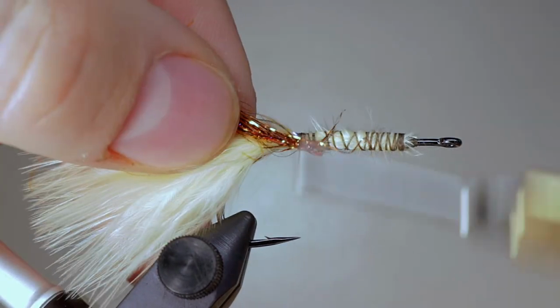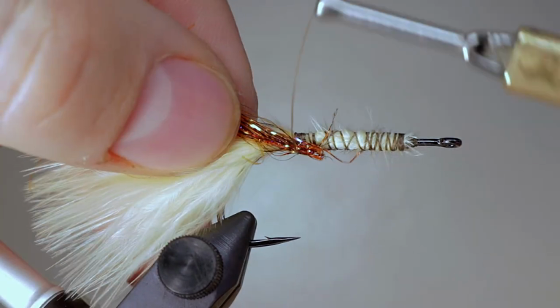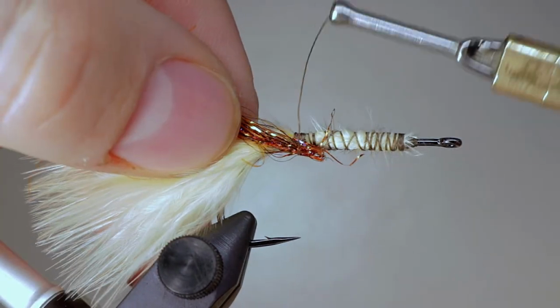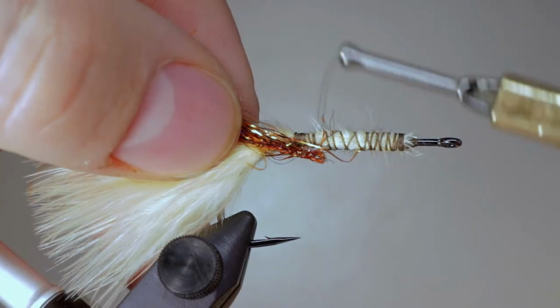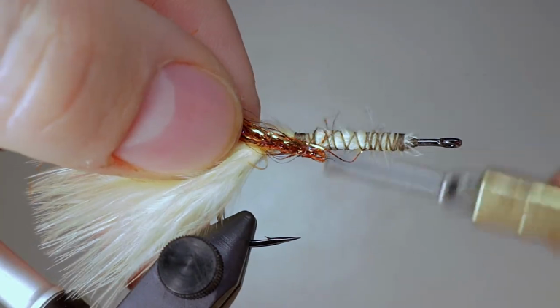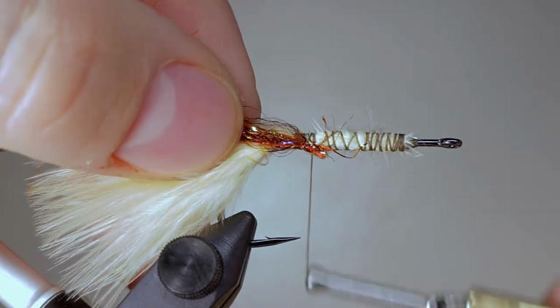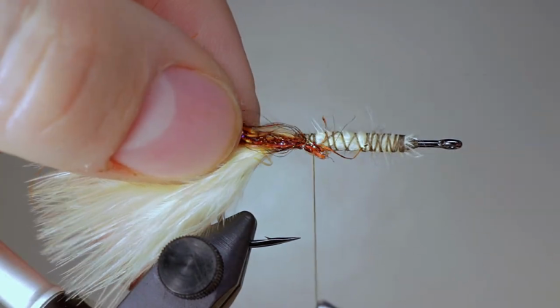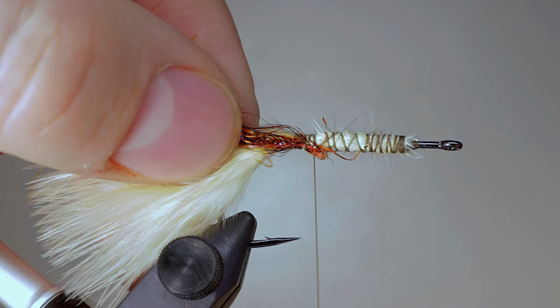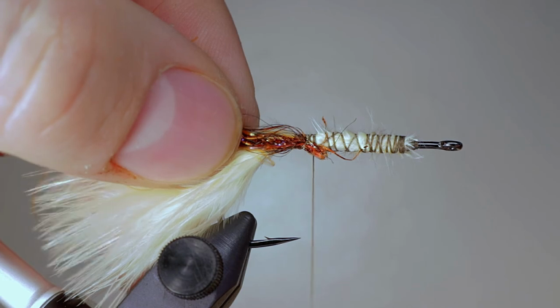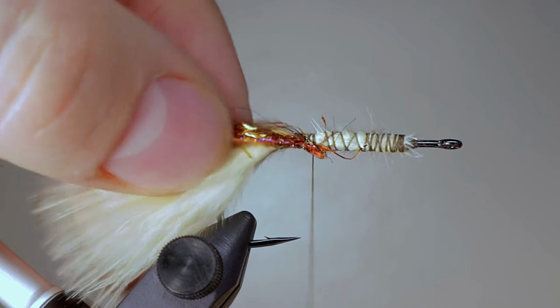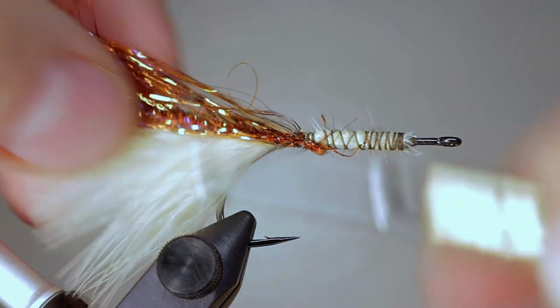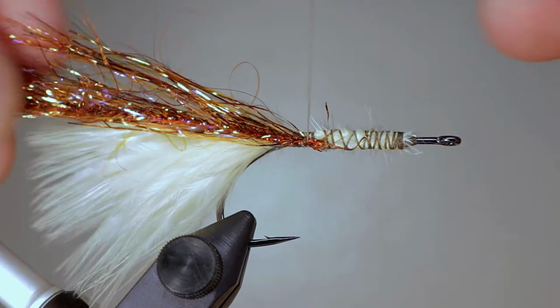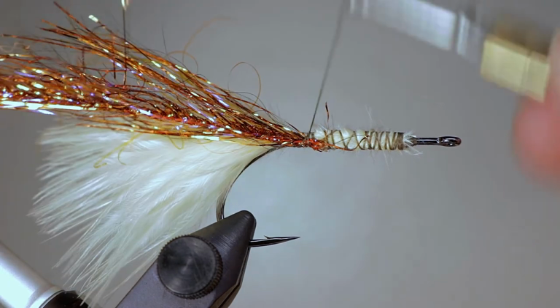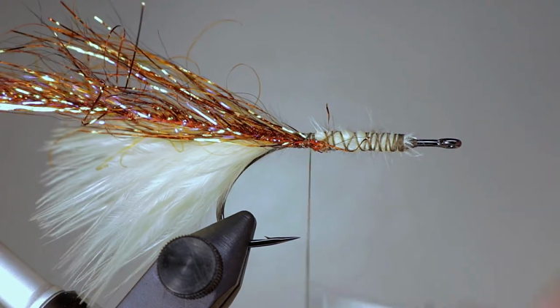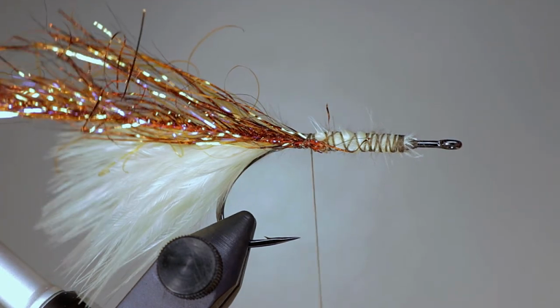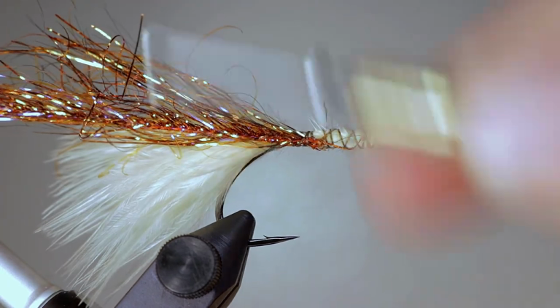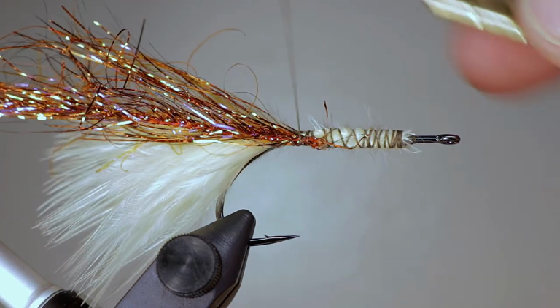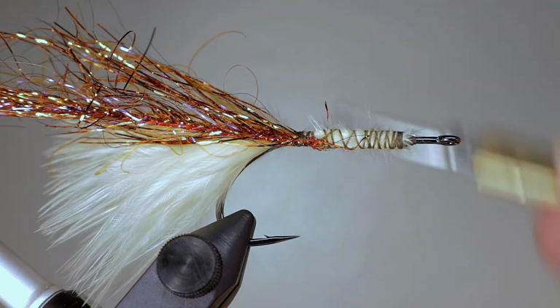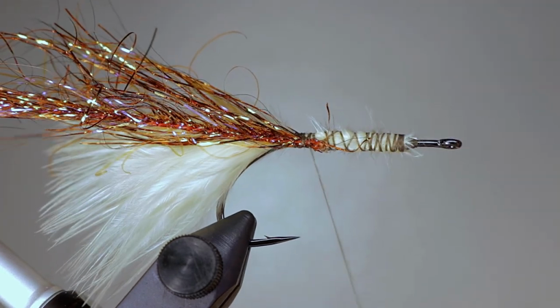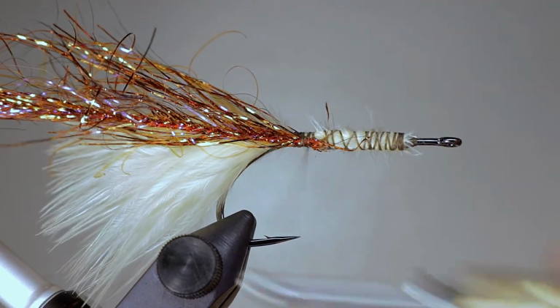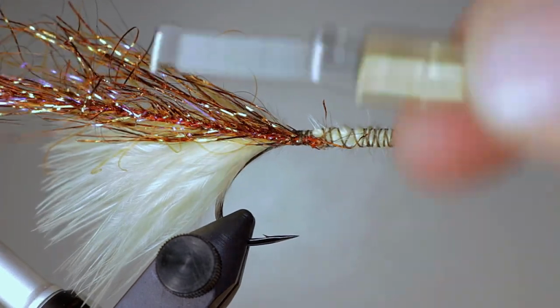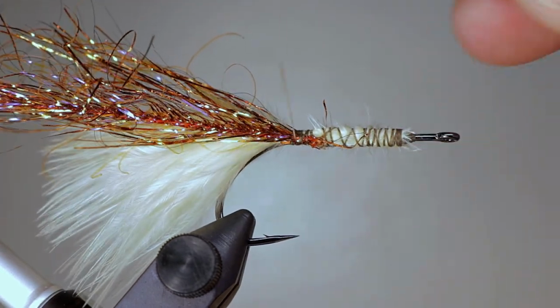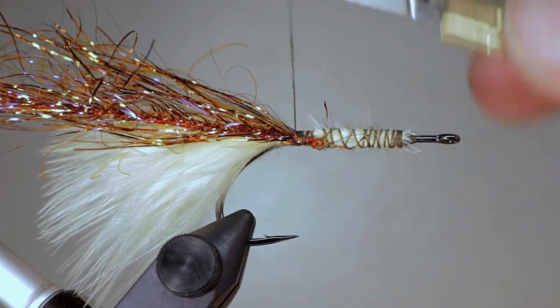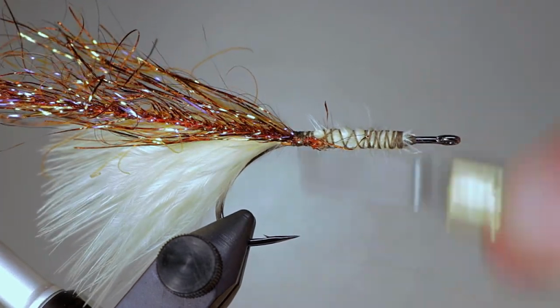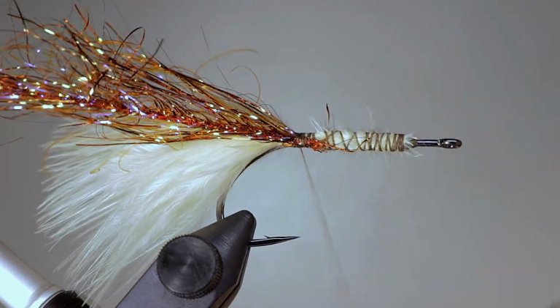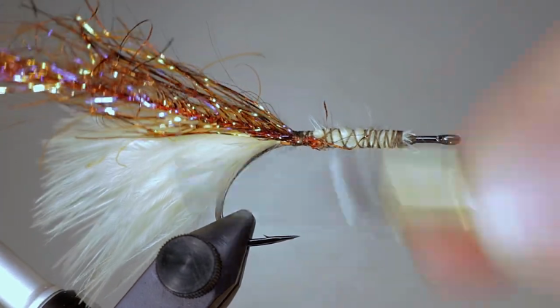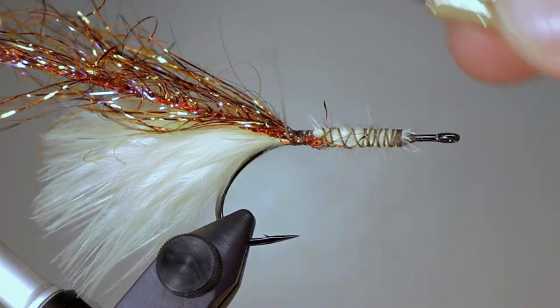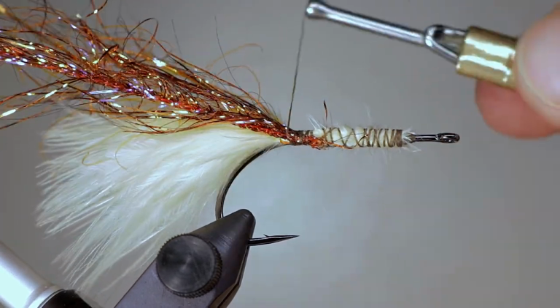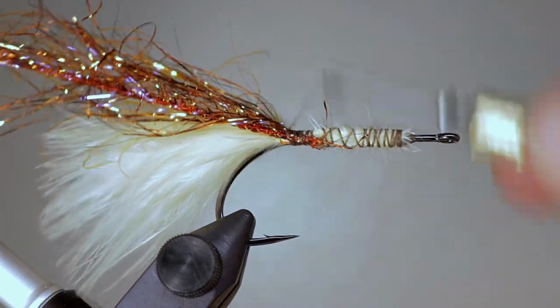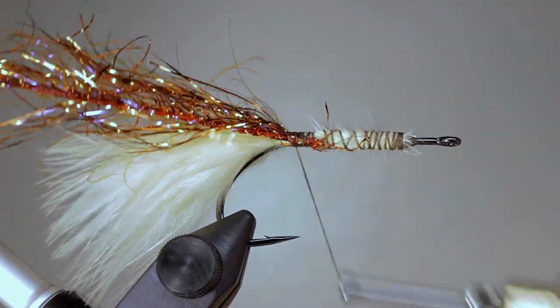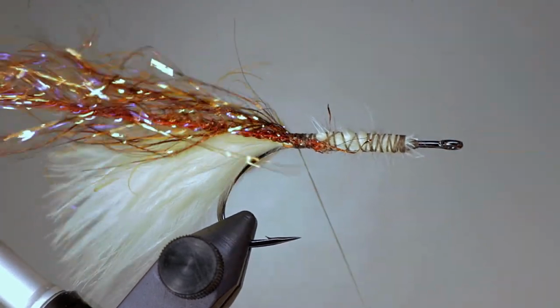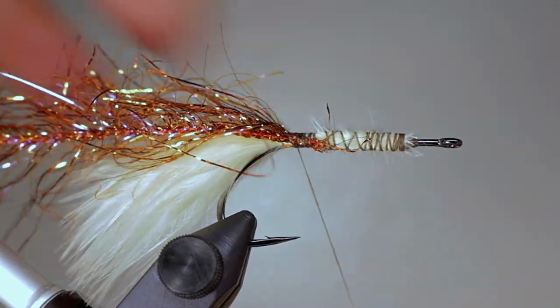Tie in a piece of polar chenille and wrap it forward to where you ended the marabou, then tie it off with a few wraps of thread.